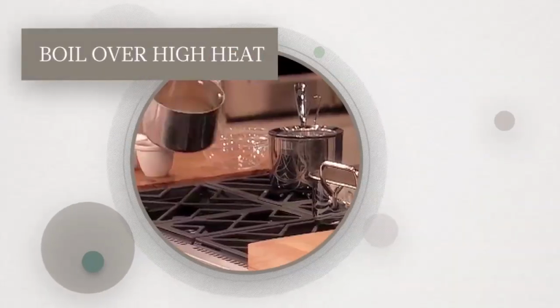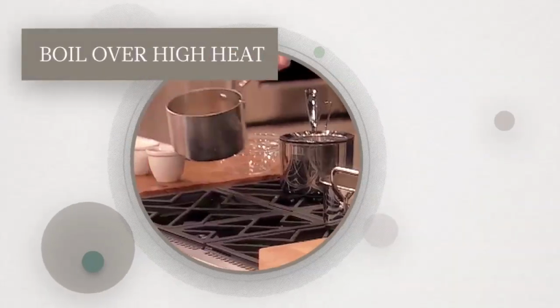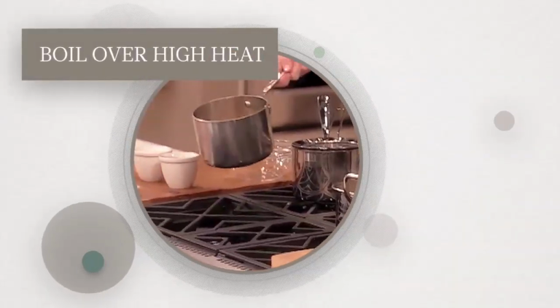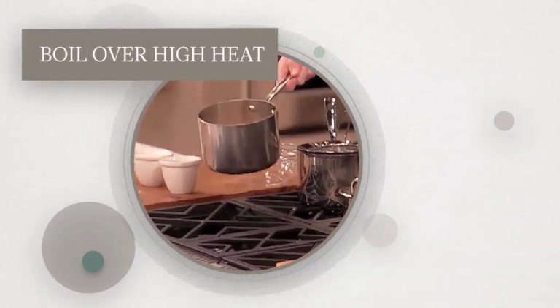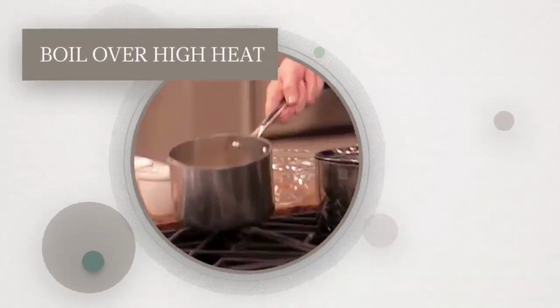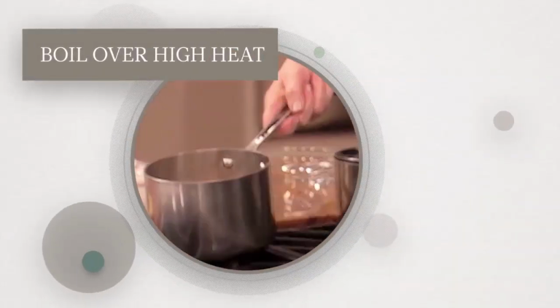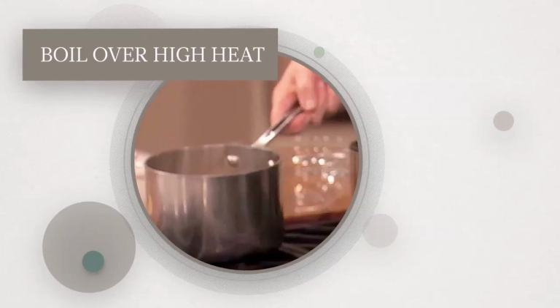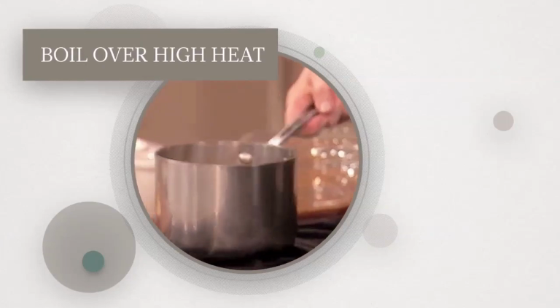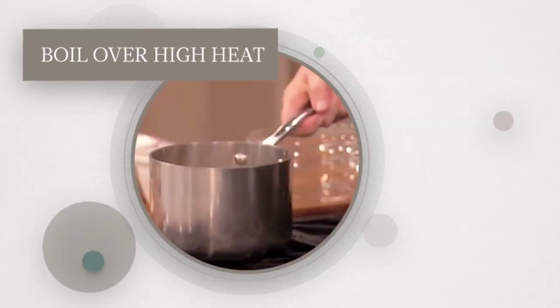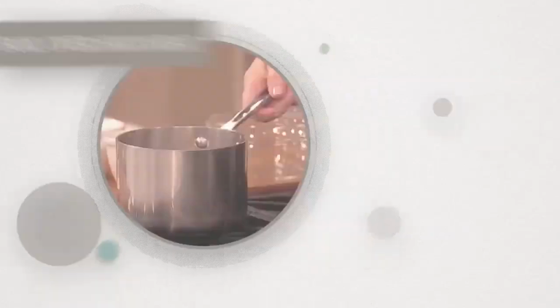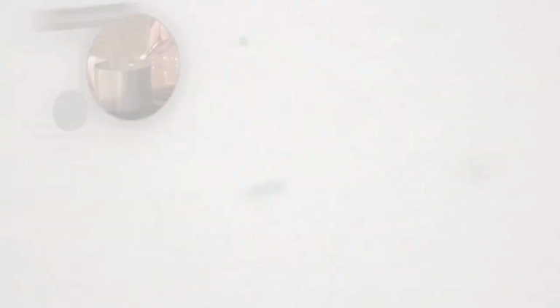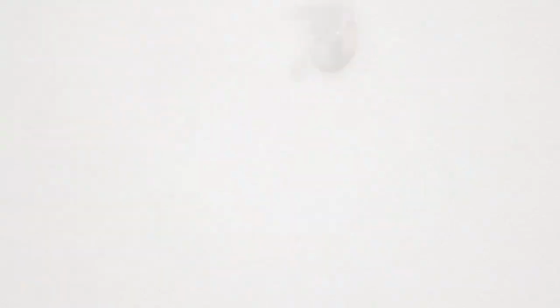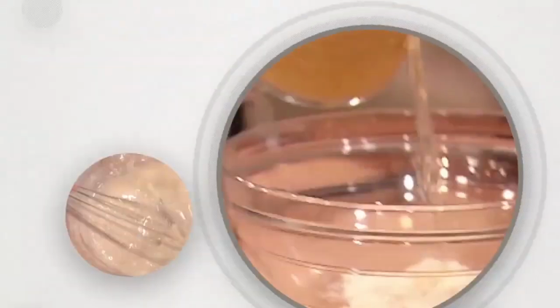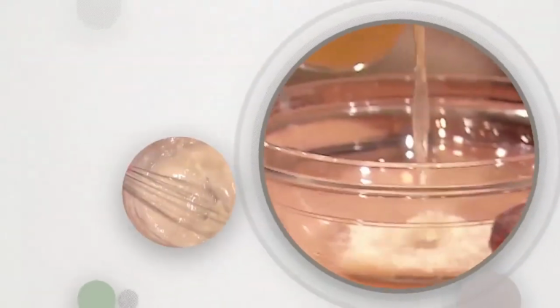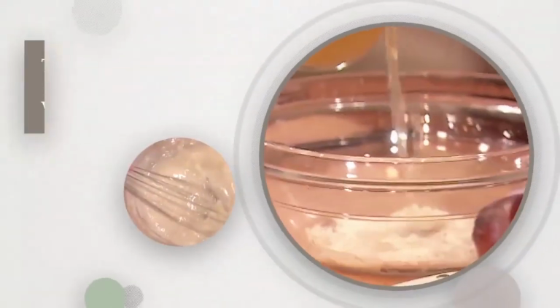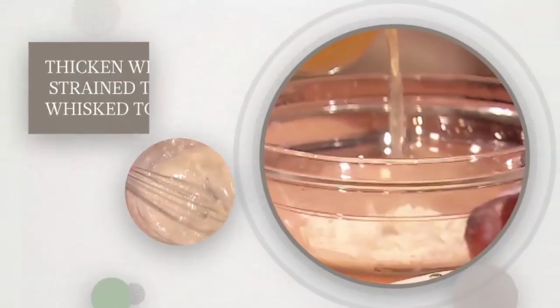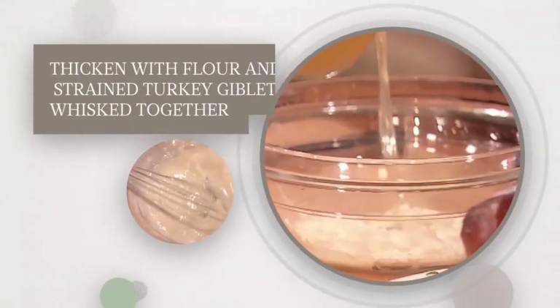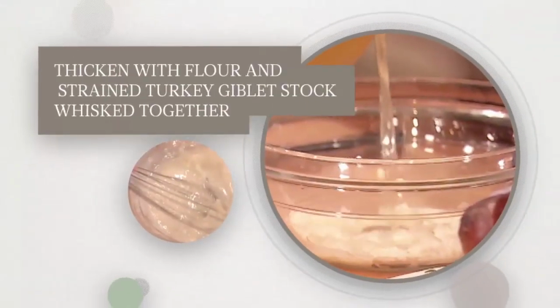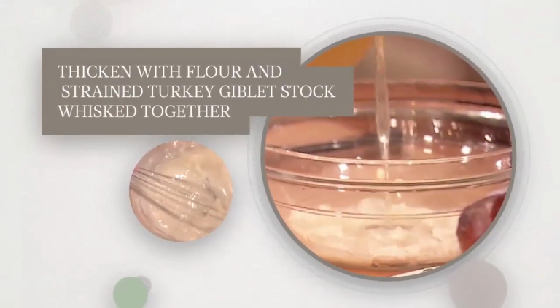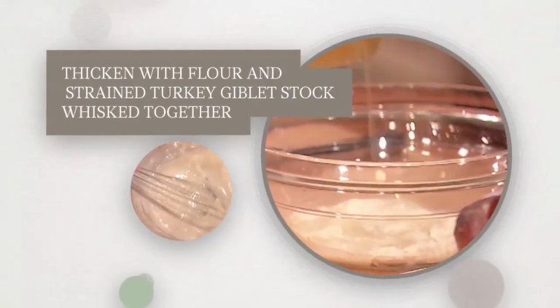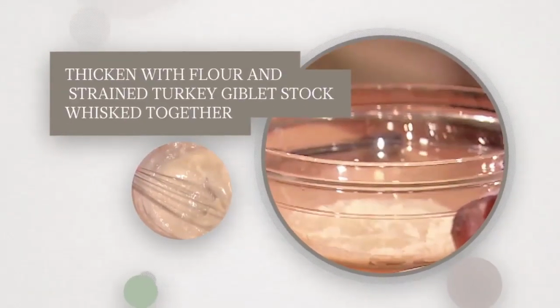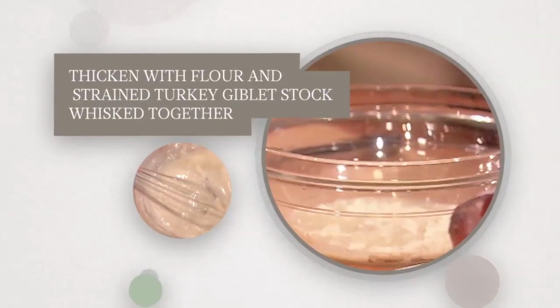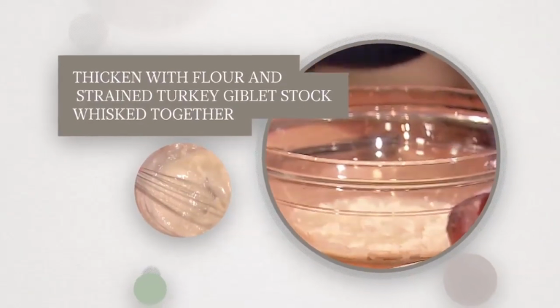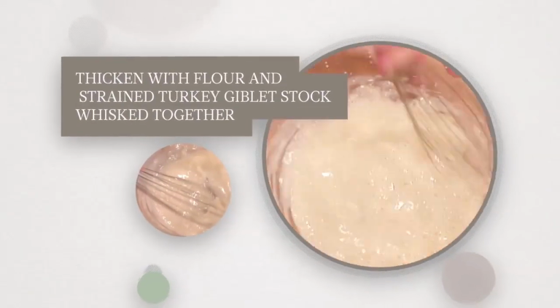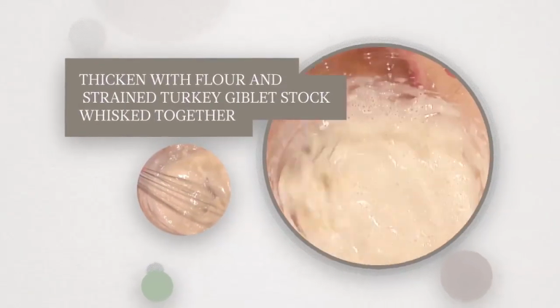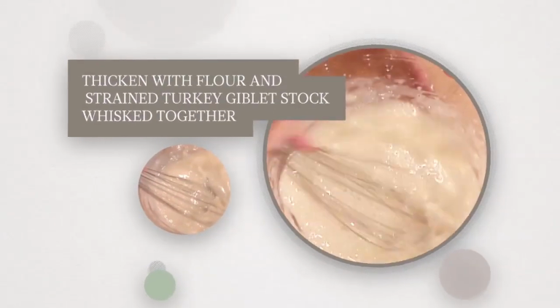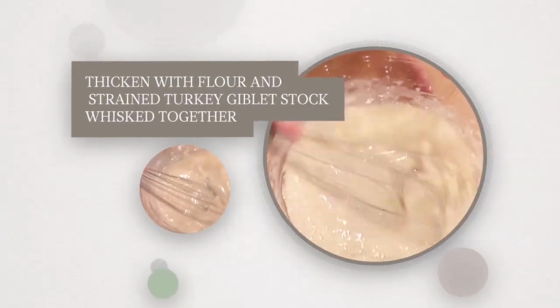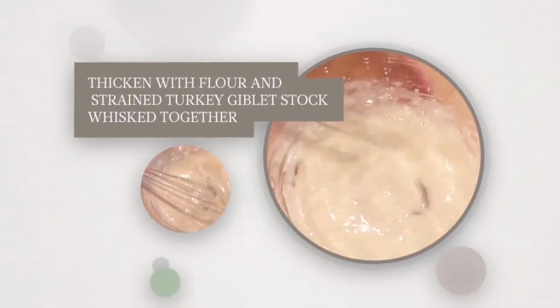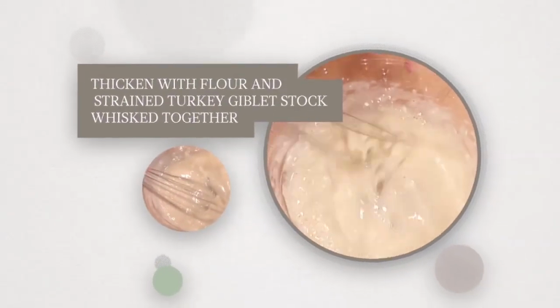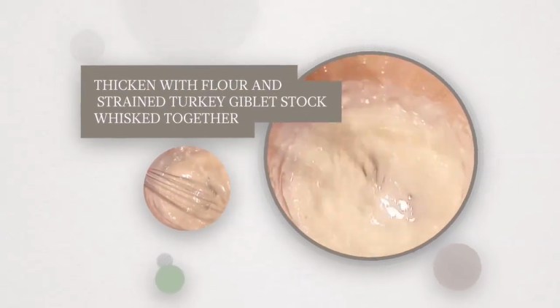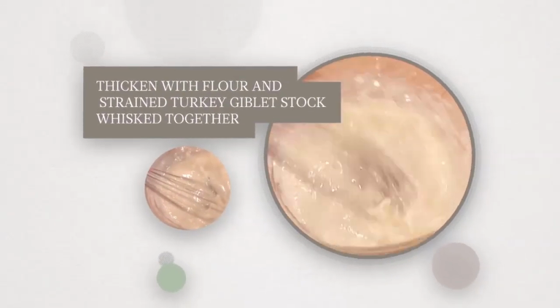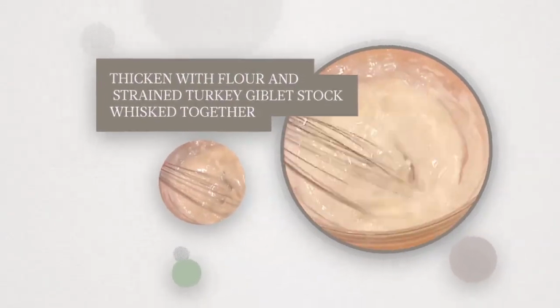Boil over high heat. Thicken with flour and strained turkey giblet stock, whisking together.